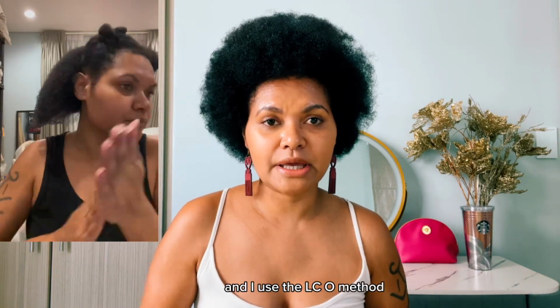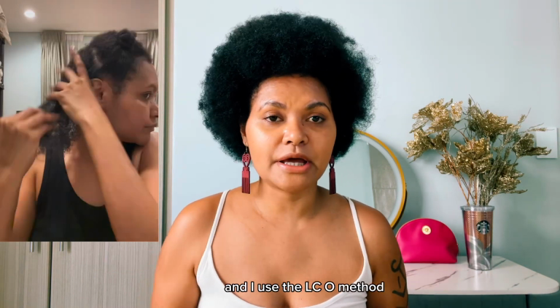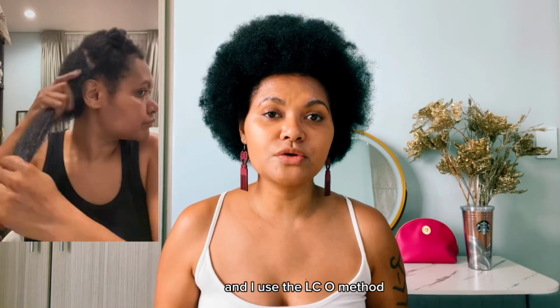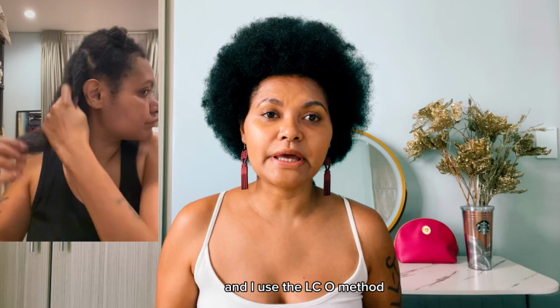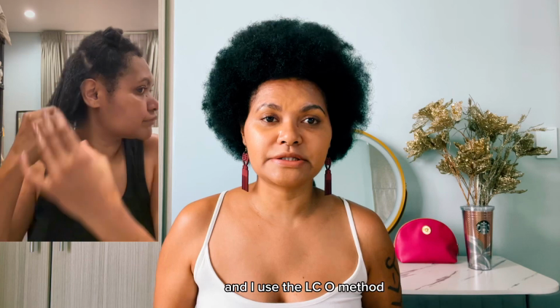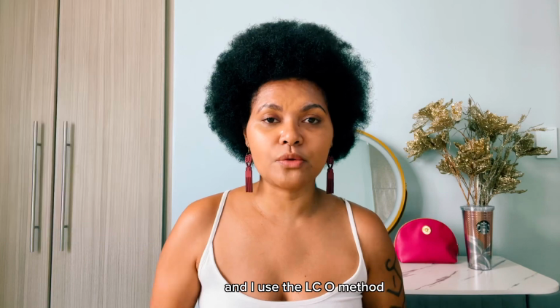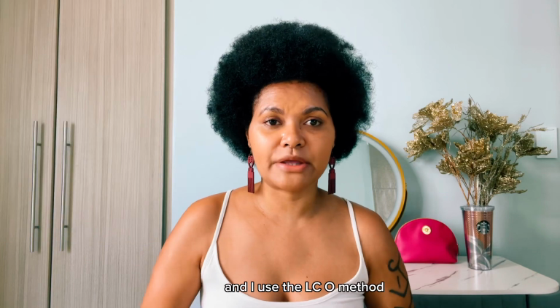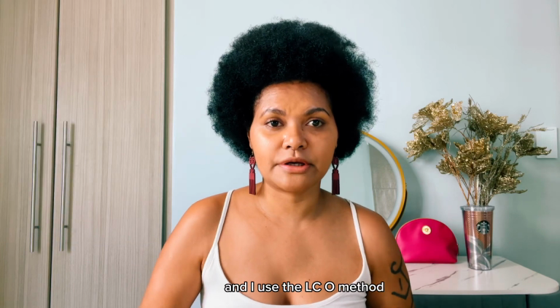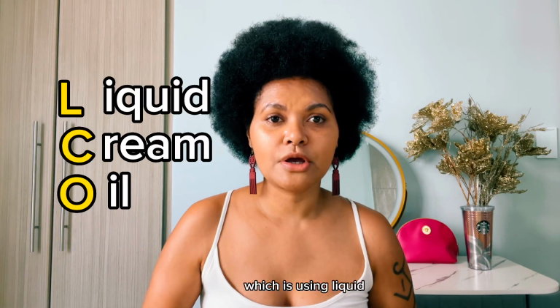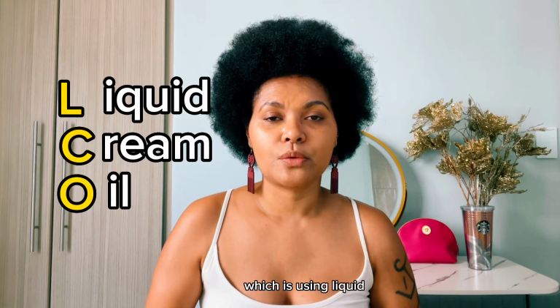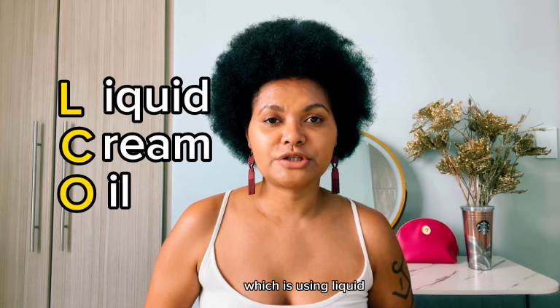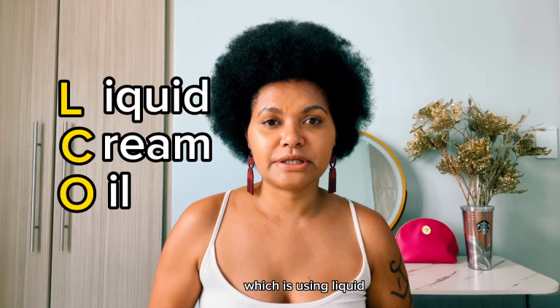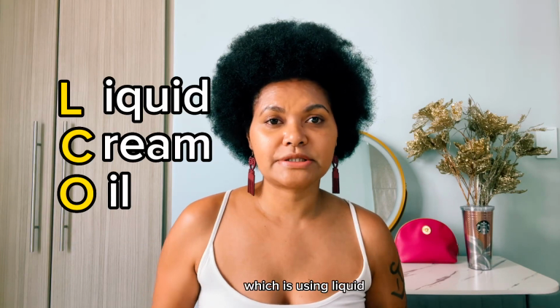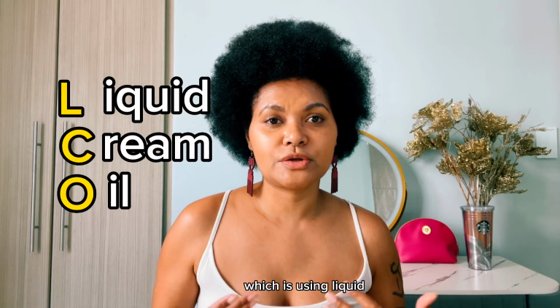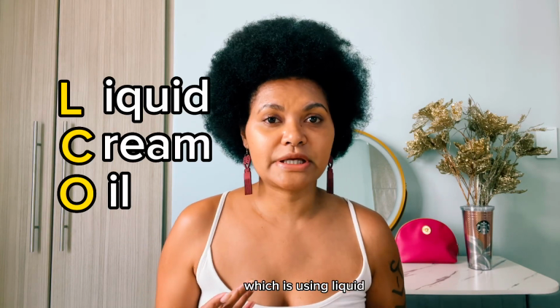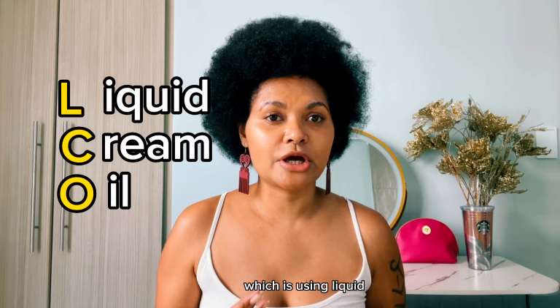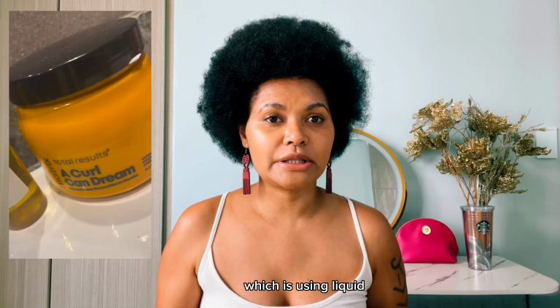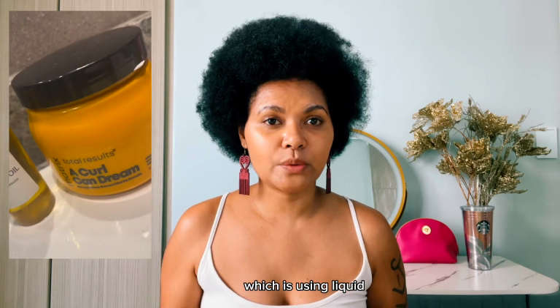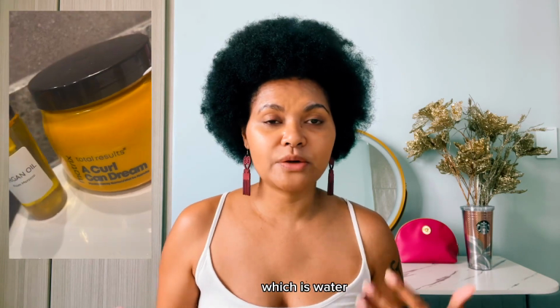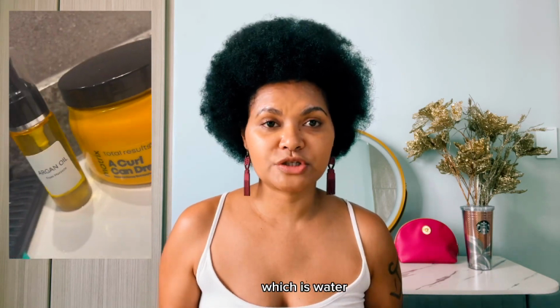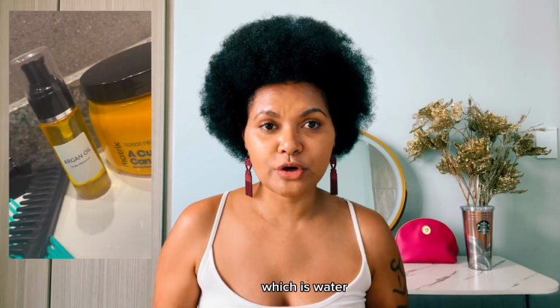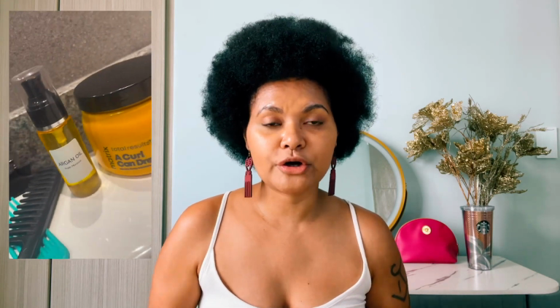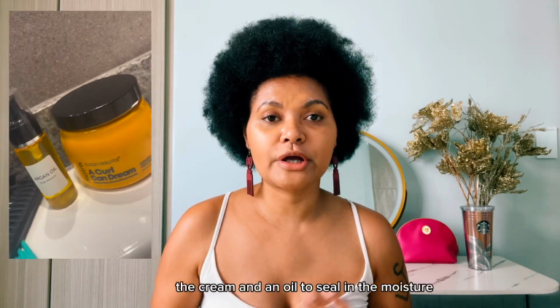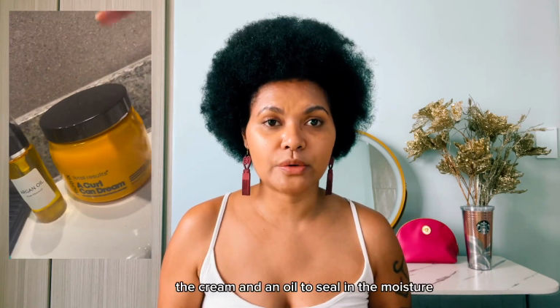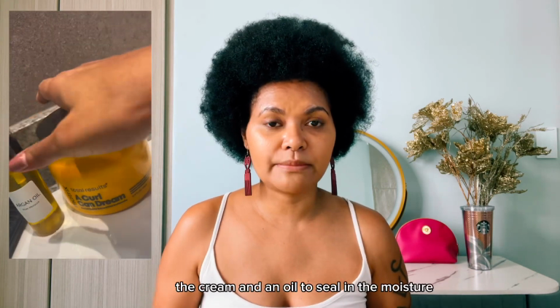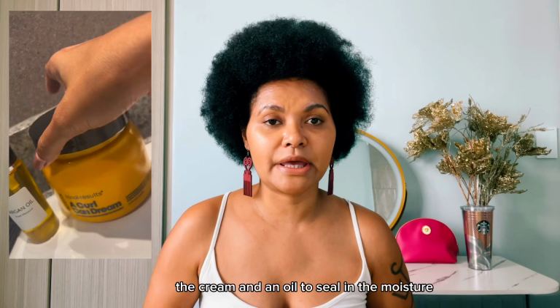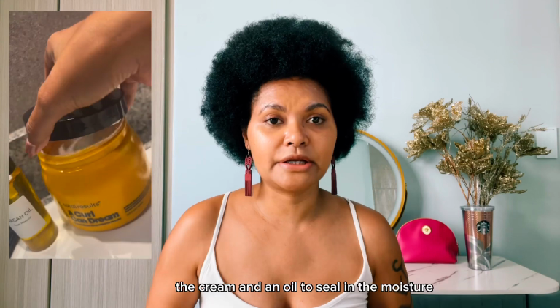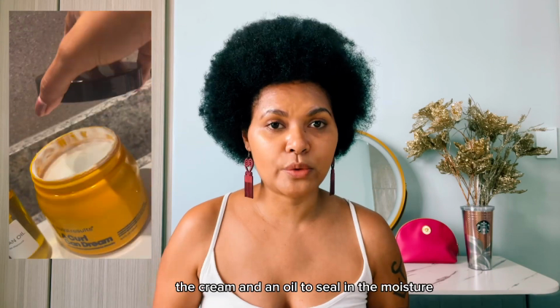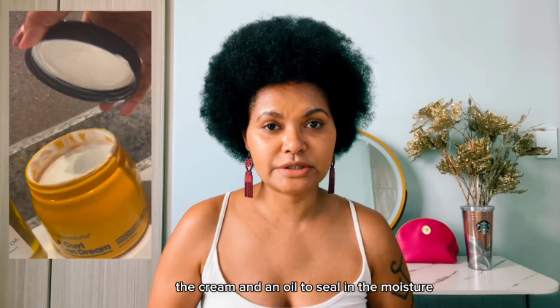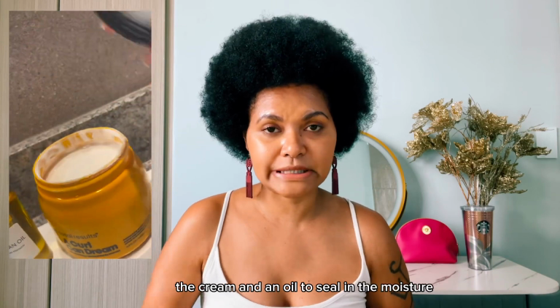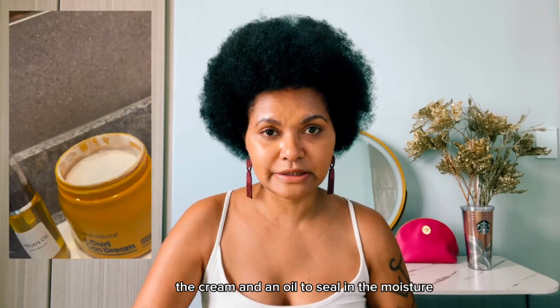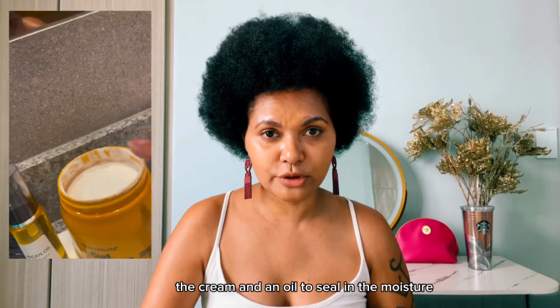And the fourth is to moisturize your hair well during every wash day. I use the LCO method, which is using liquid — which is water — a cream, and an oil to seal in the moisture.